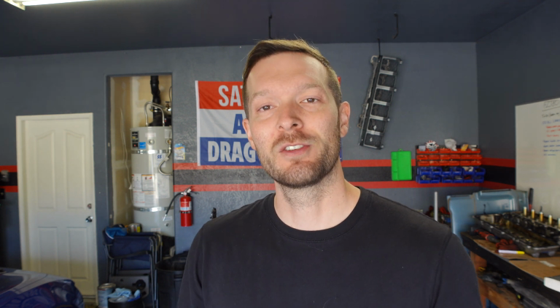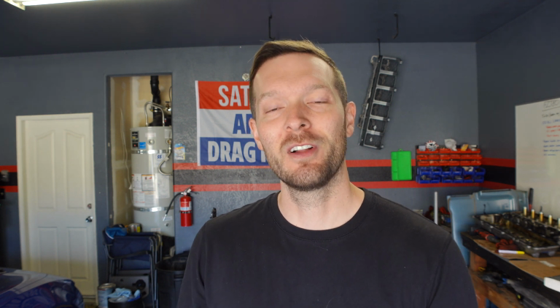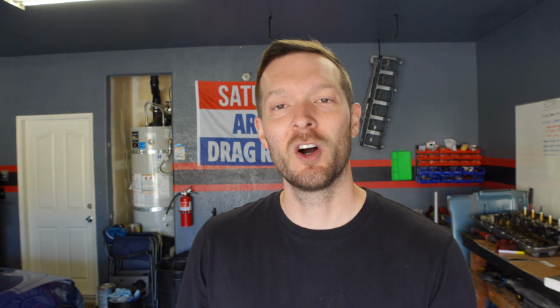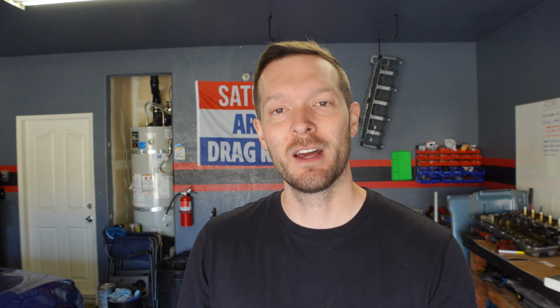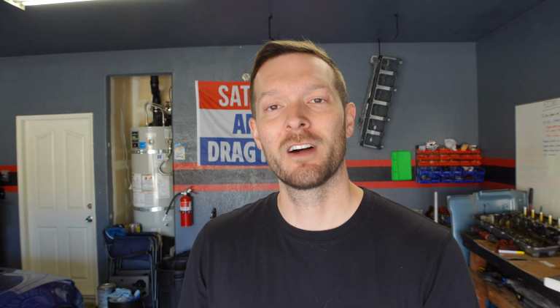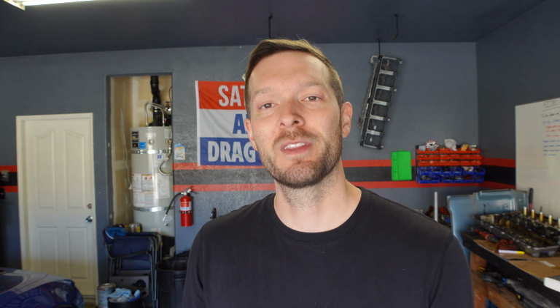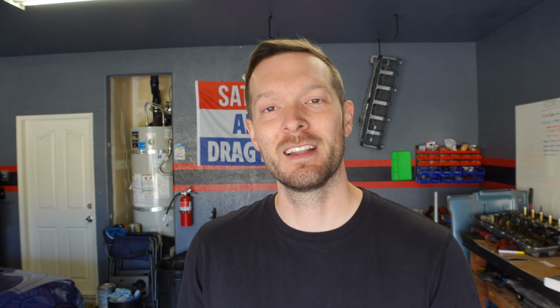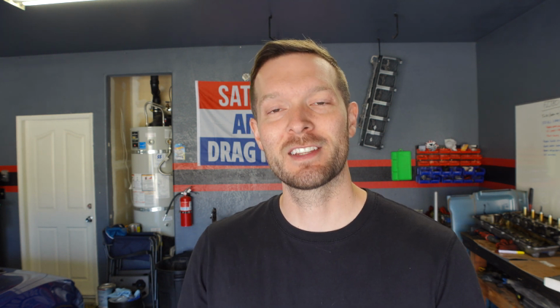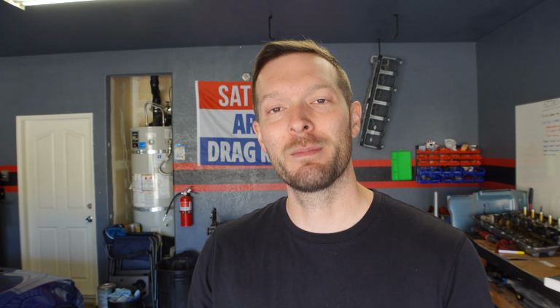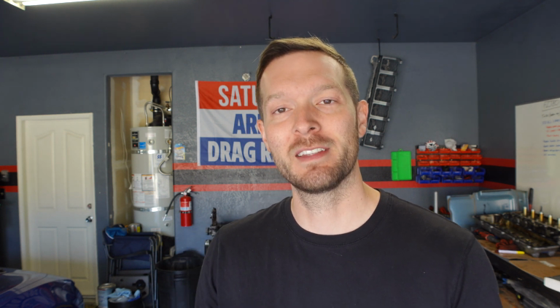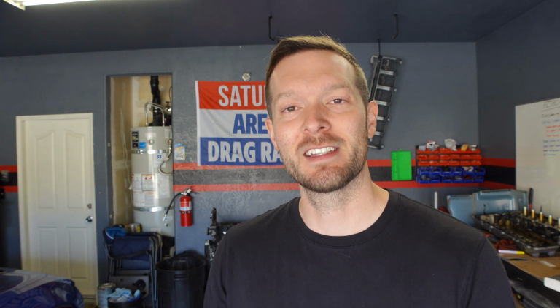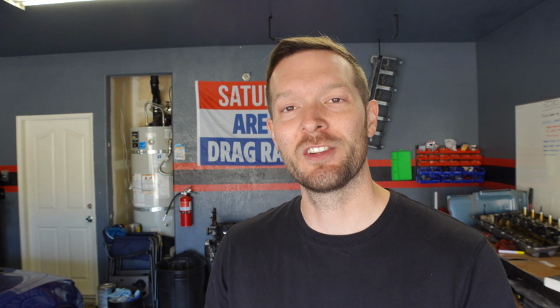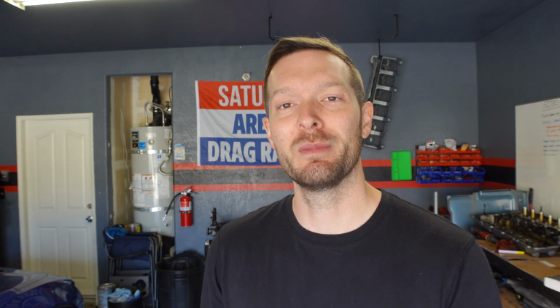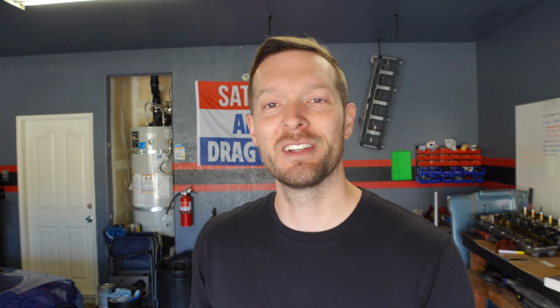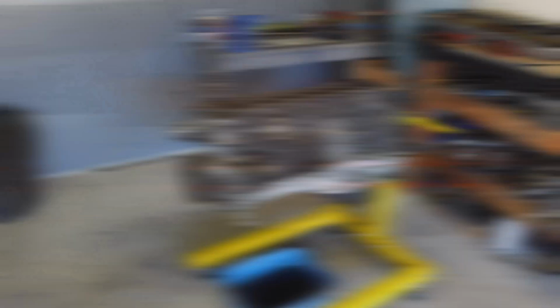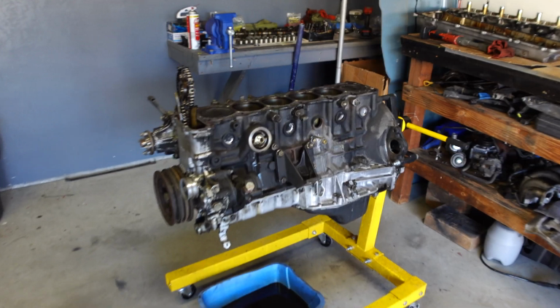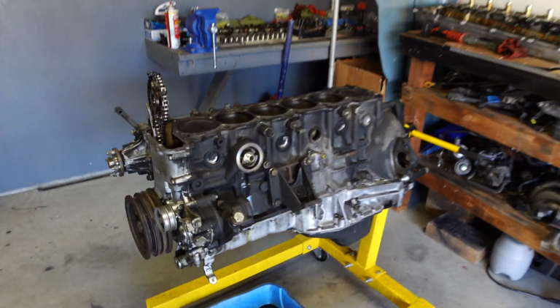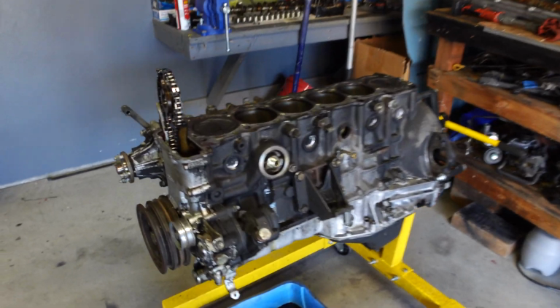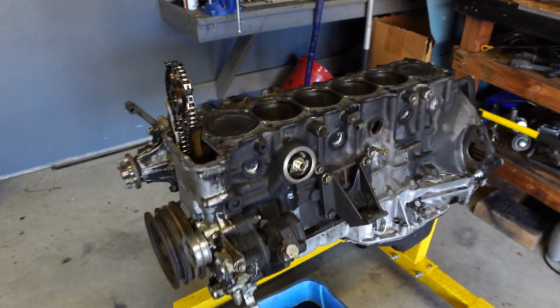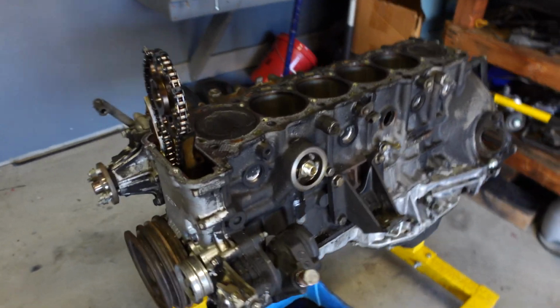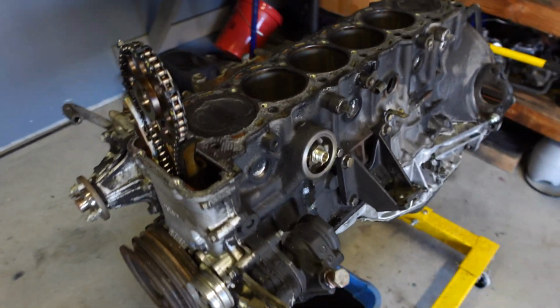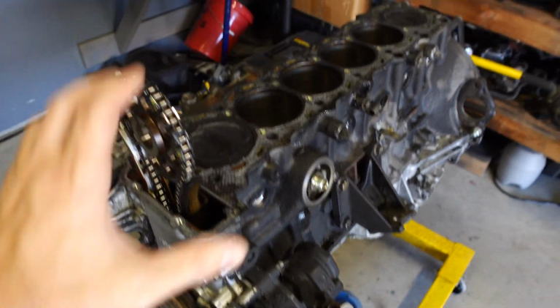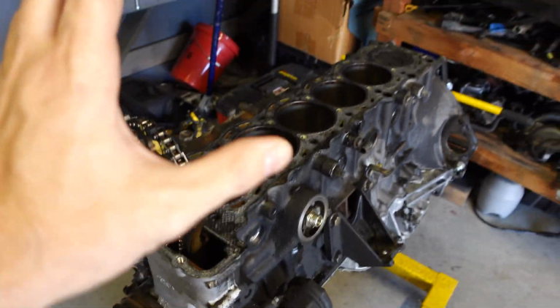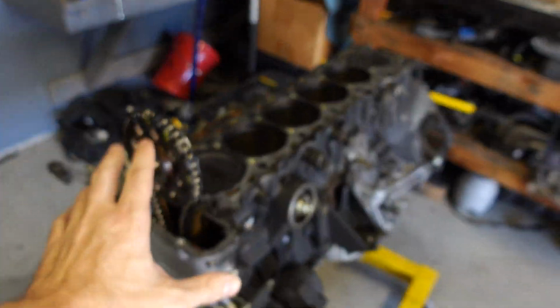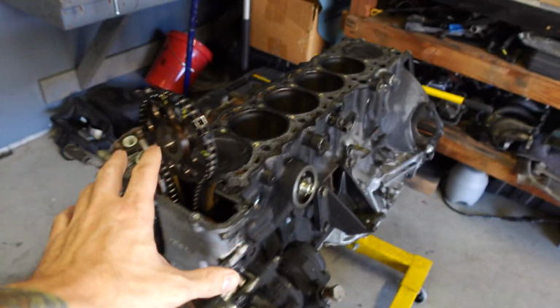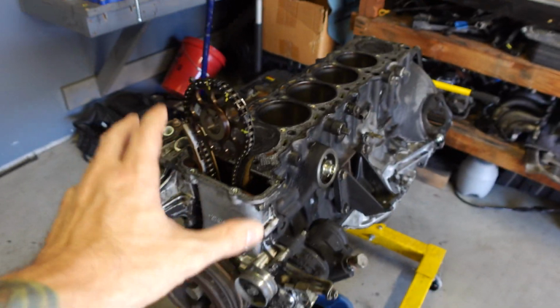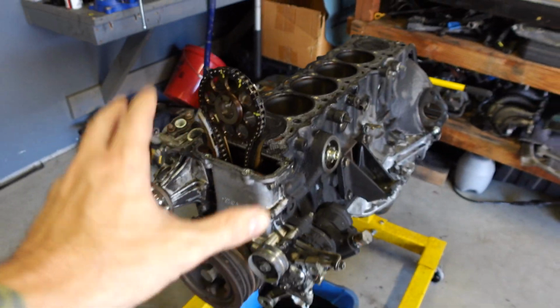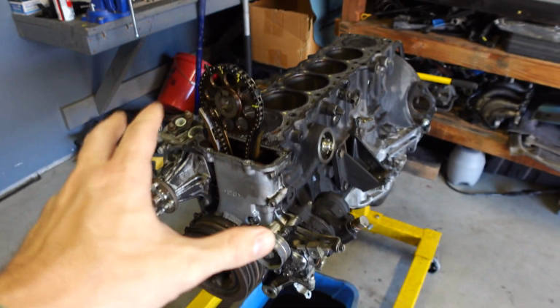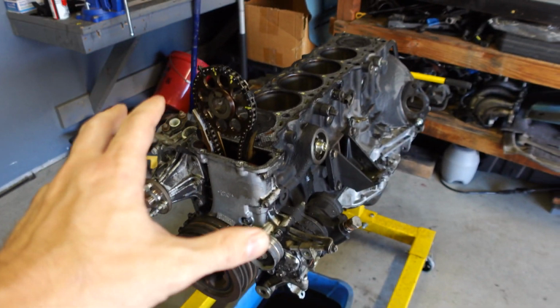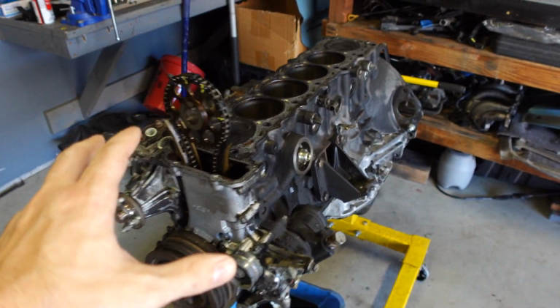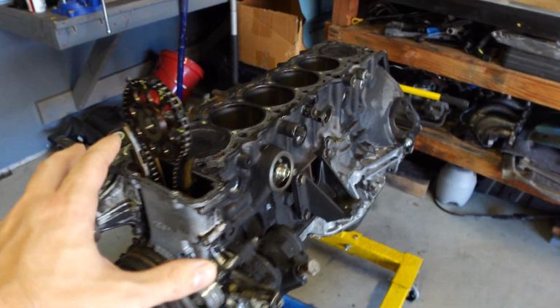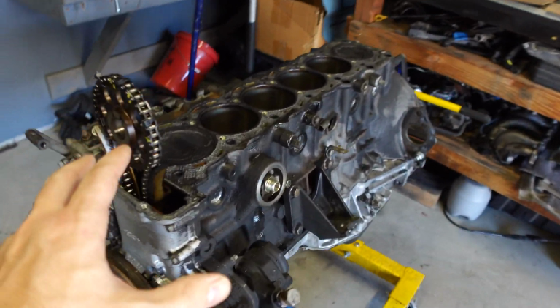So Joel, I hope you have fun with it. Let's hop into this engine rebuild. The plan today is to get the bottom end torn apart.